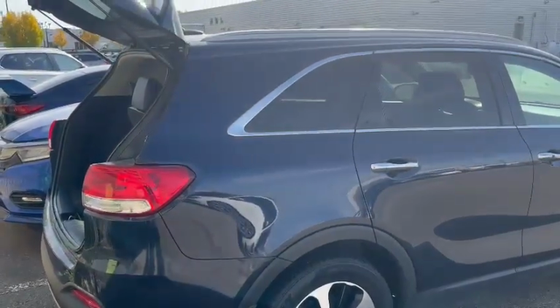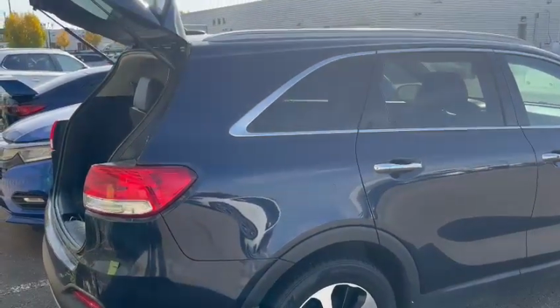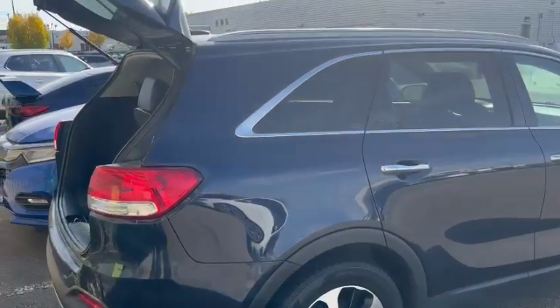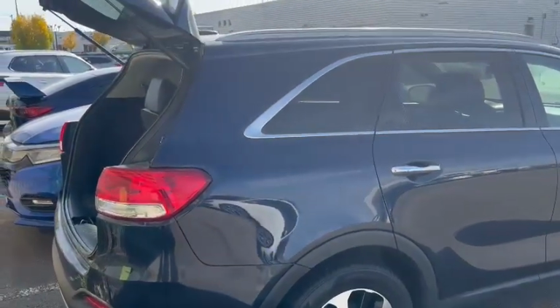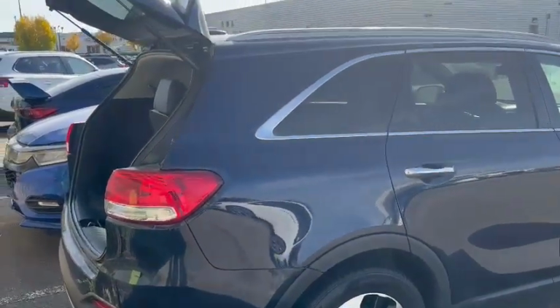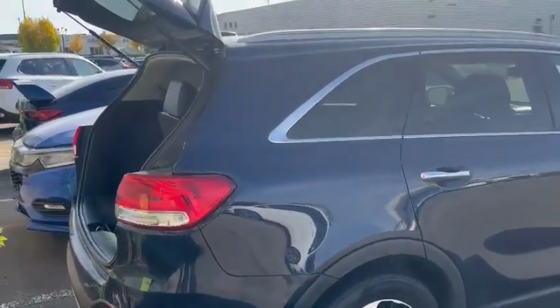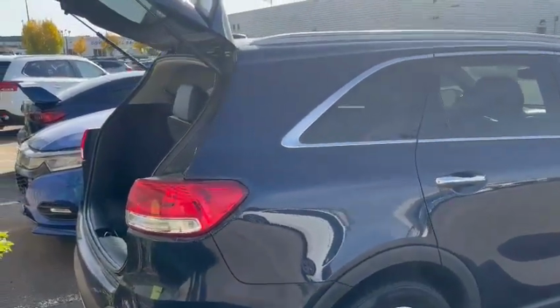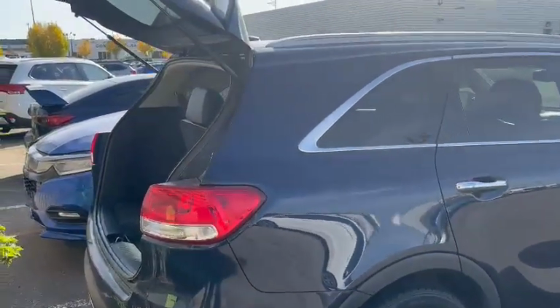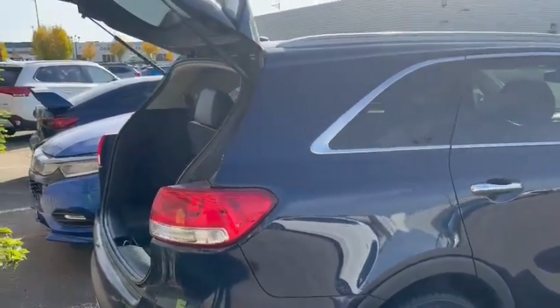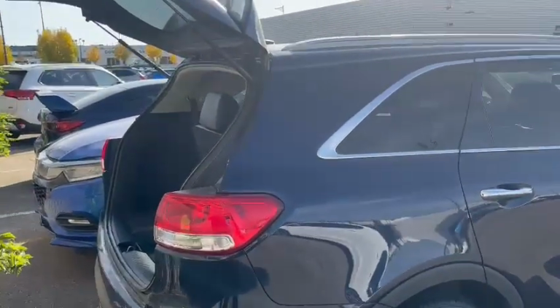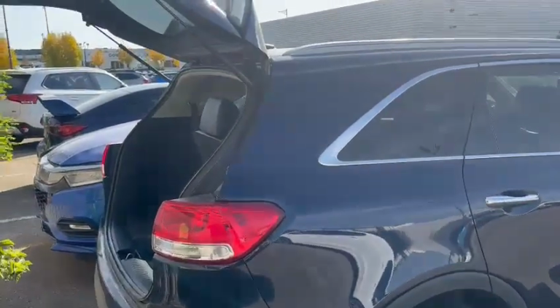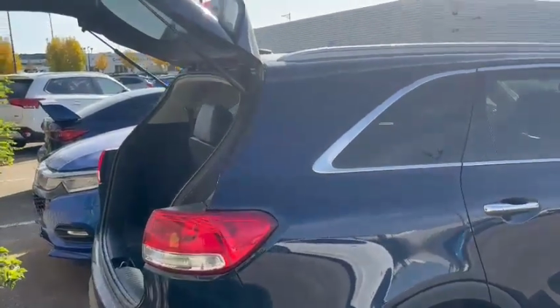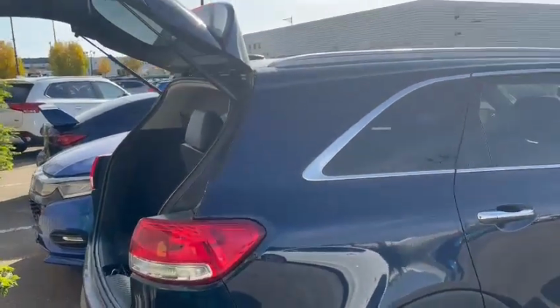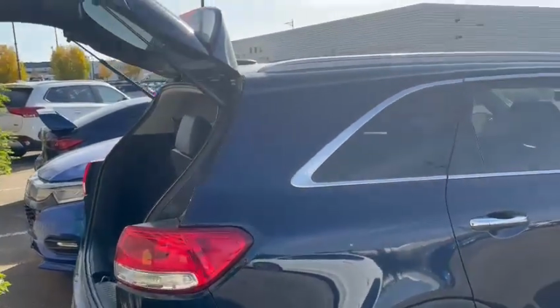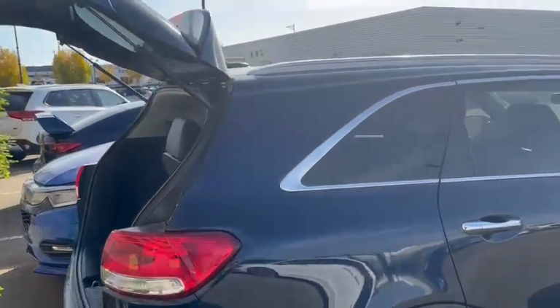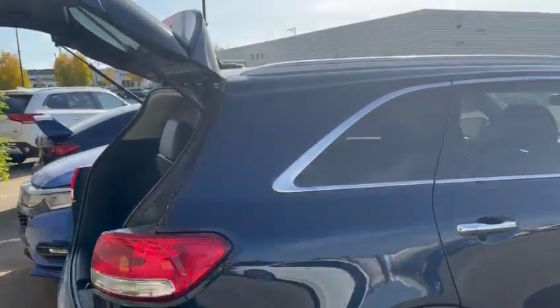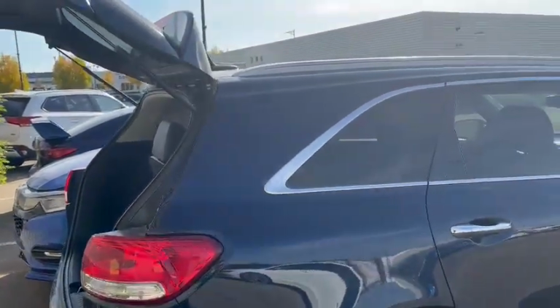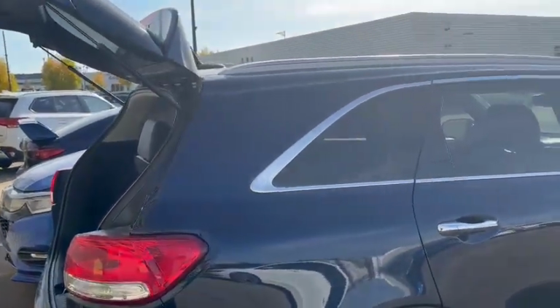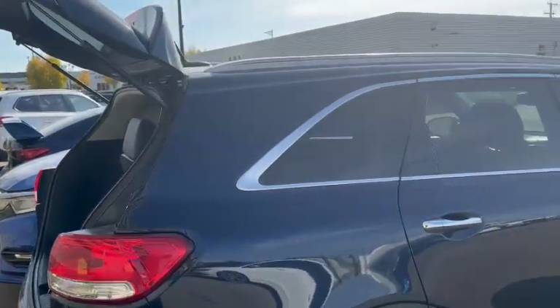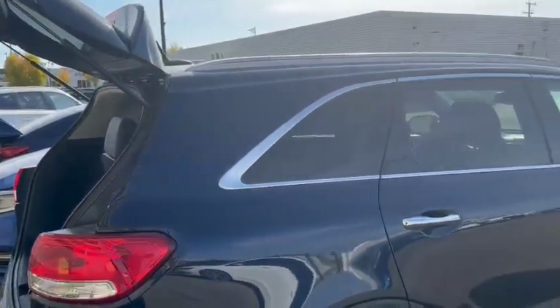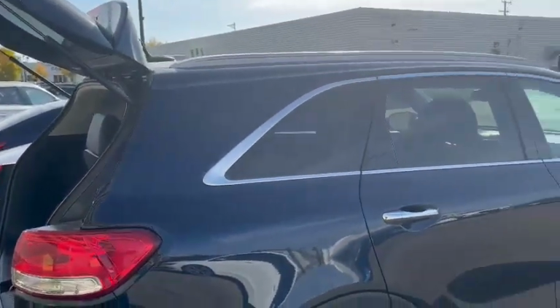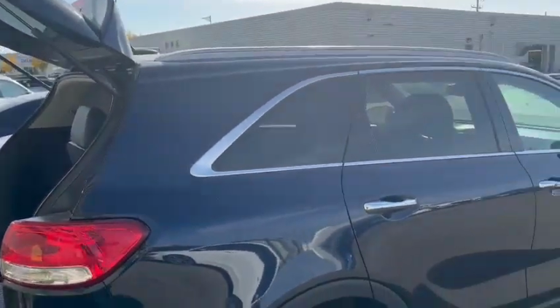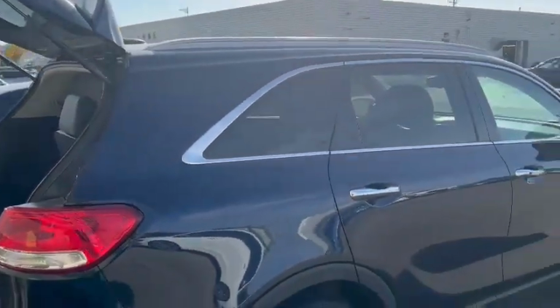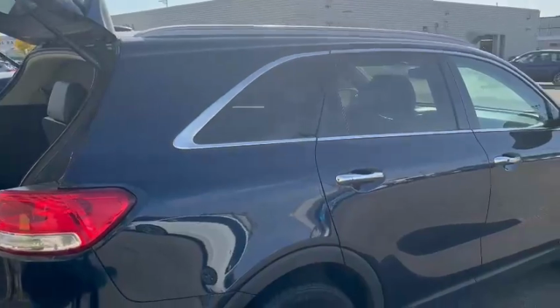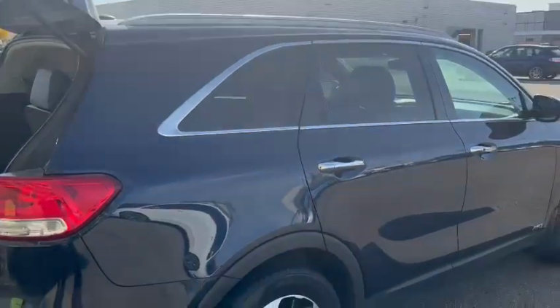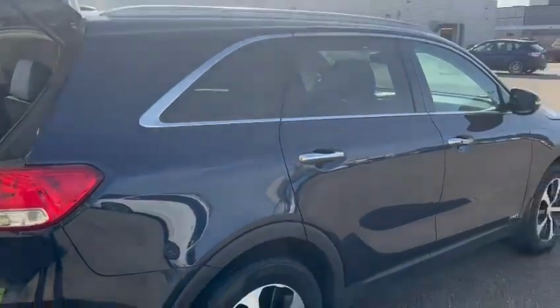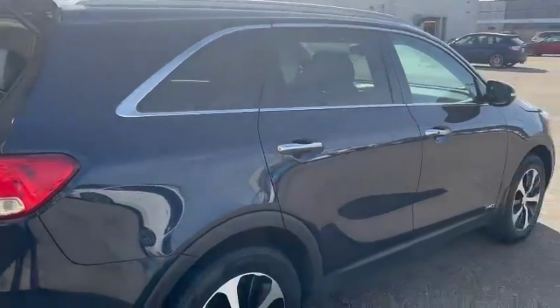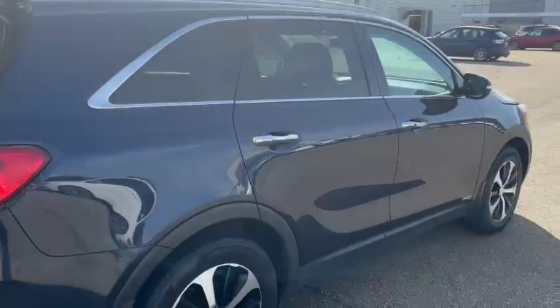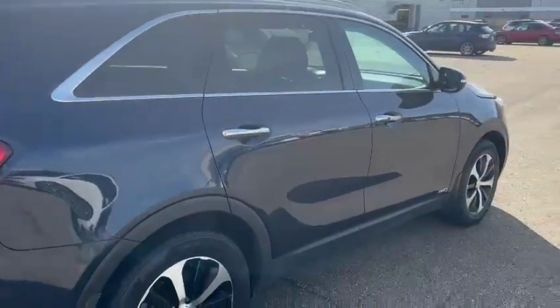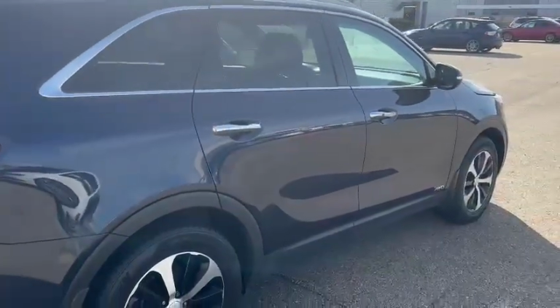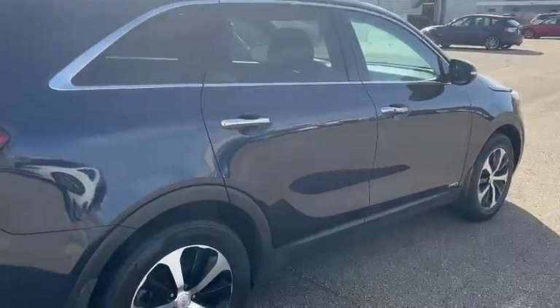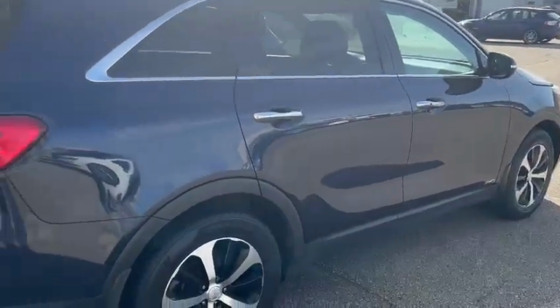Hey Sam, this is you from Rally Subaru. Thank you for inquiring about our 2016 Kia Sorento VX Plus.